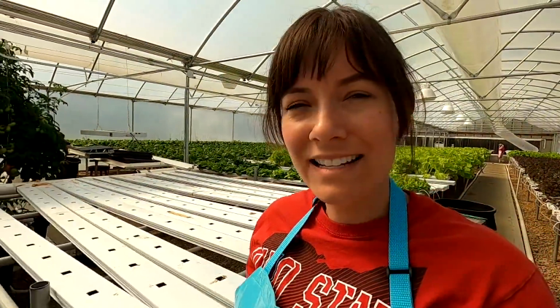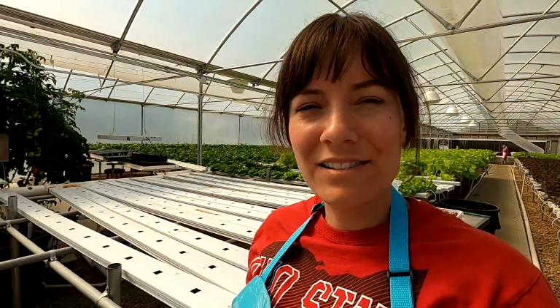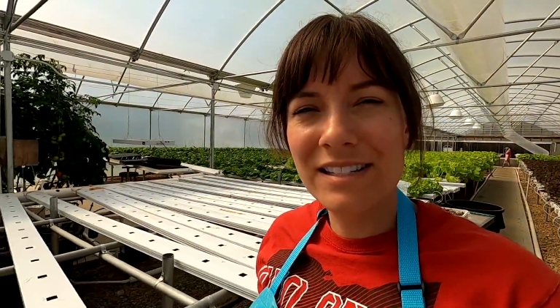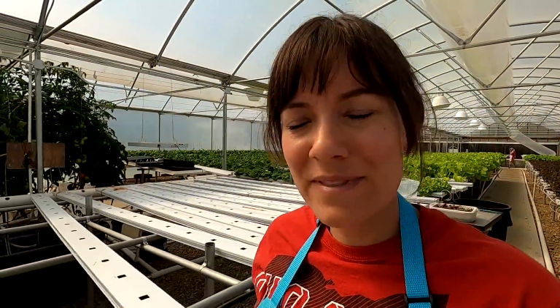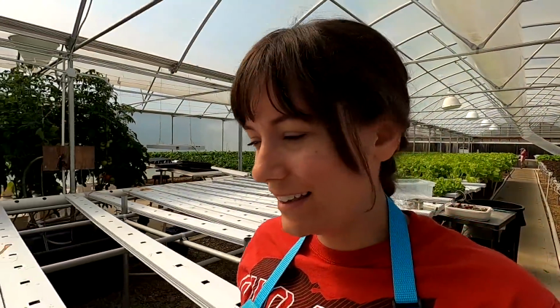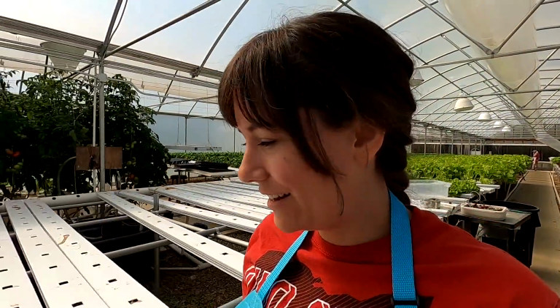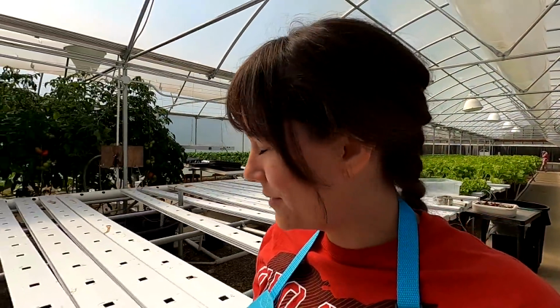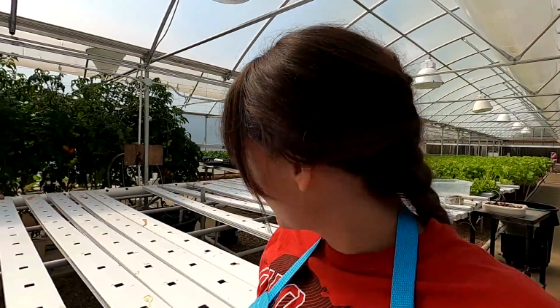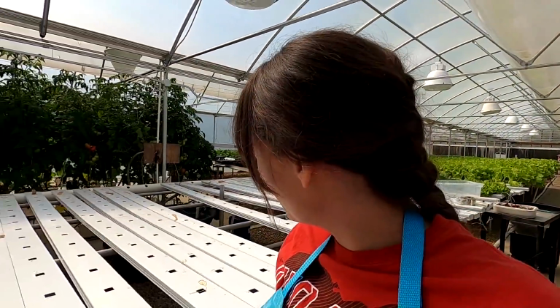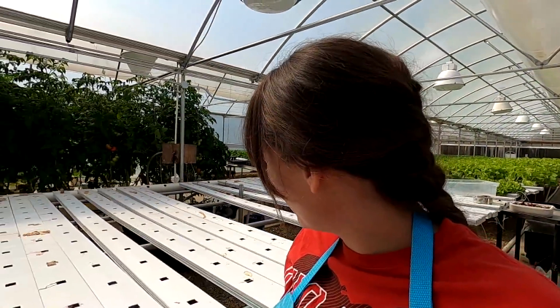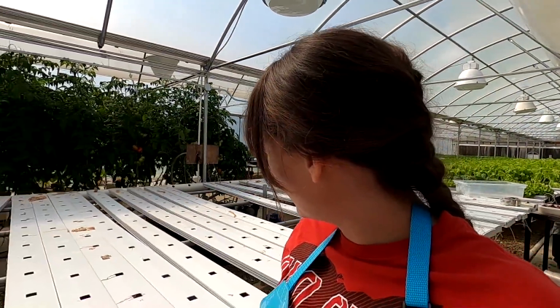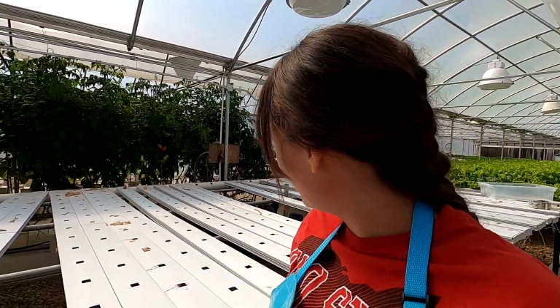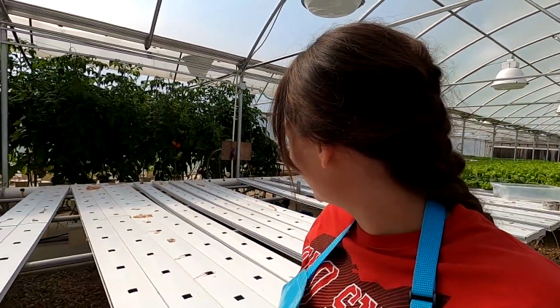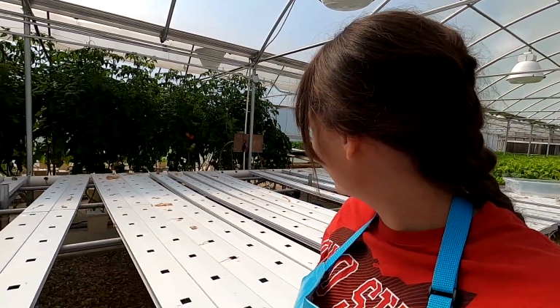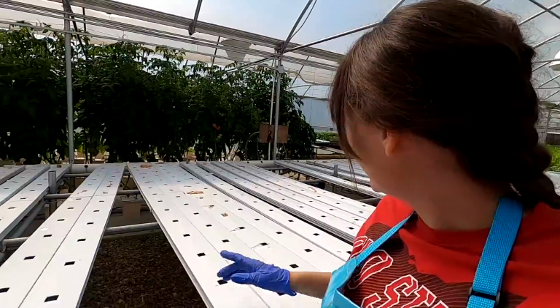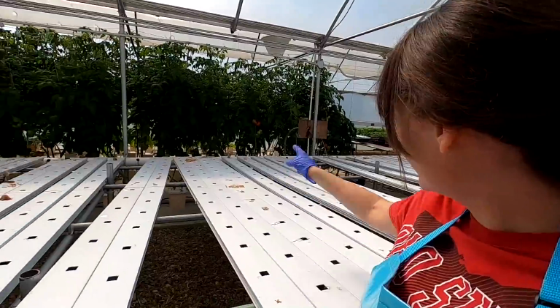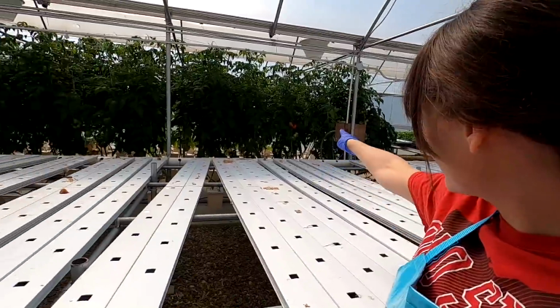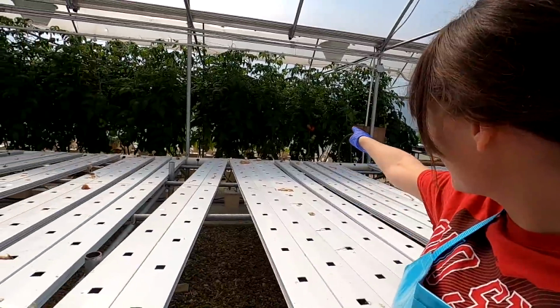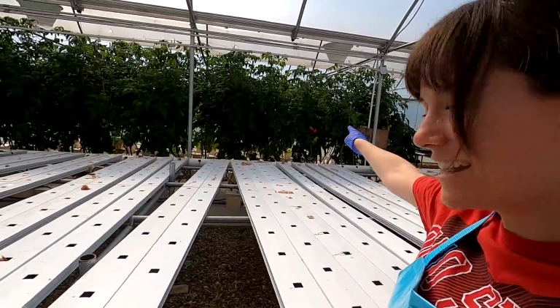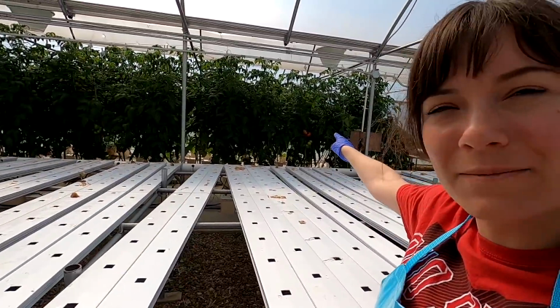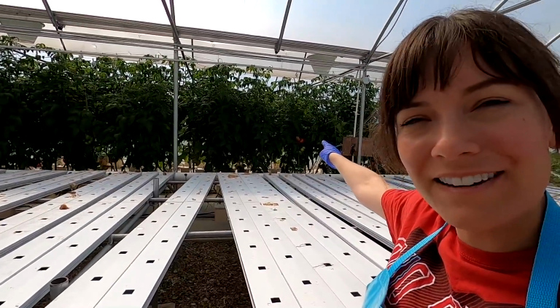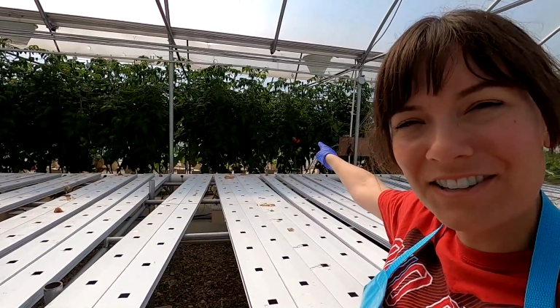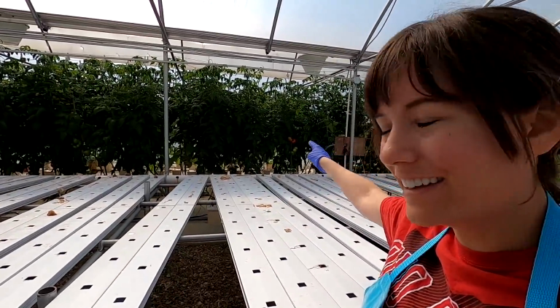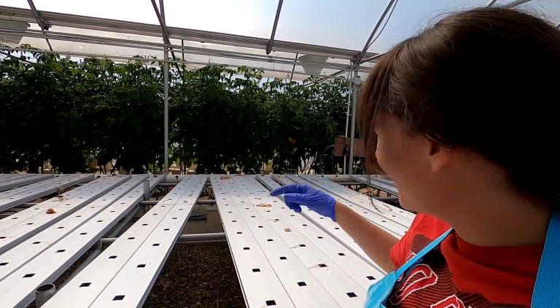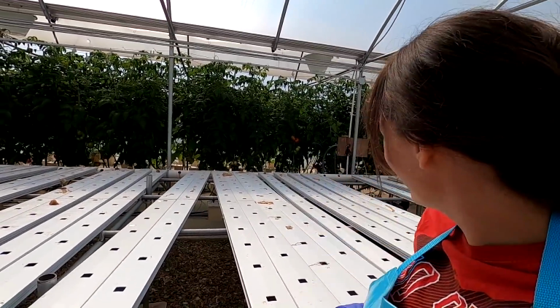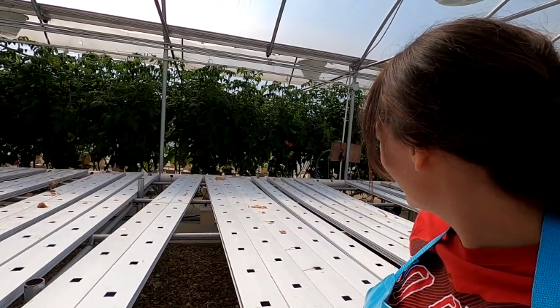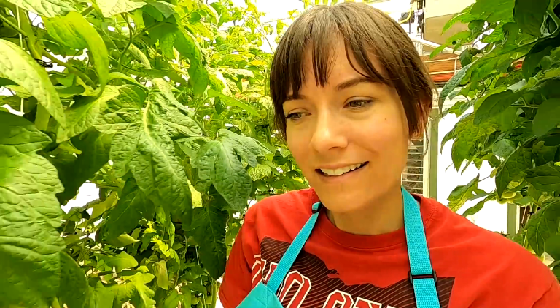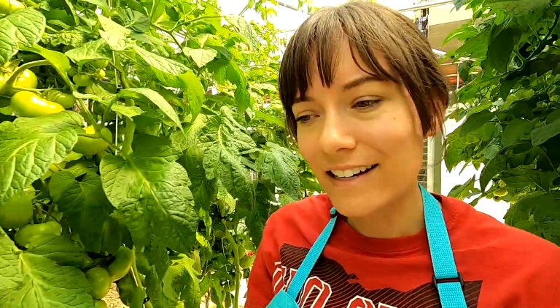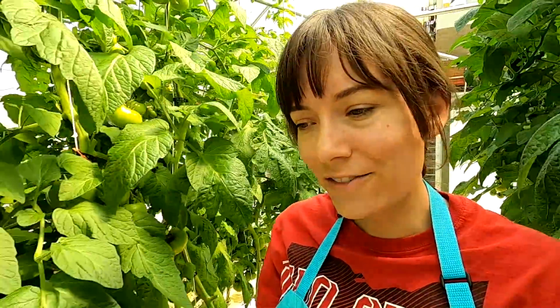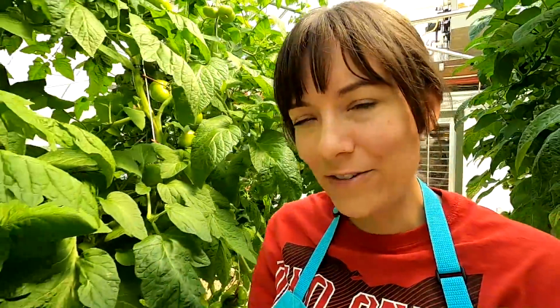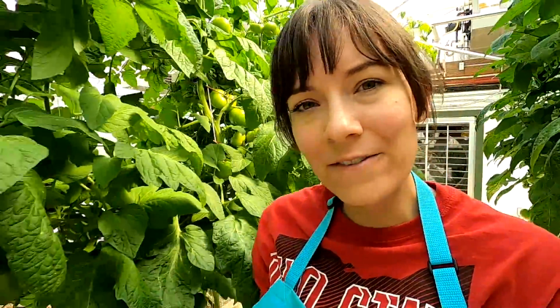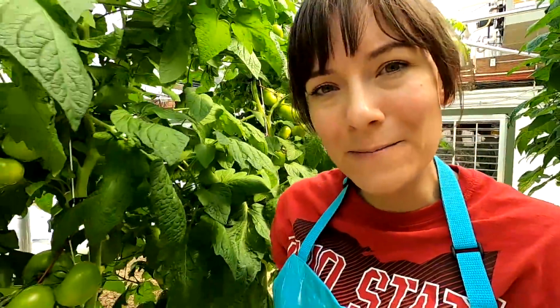Katie's going to resume that later once it cools back down. Look, there's red tomatoes over there — there's a few of them.